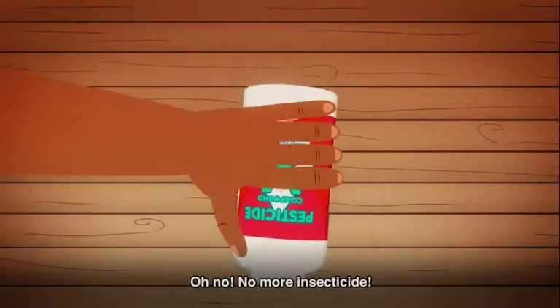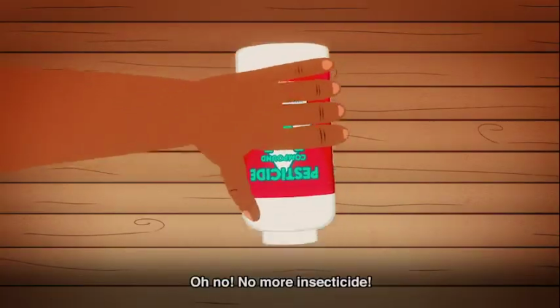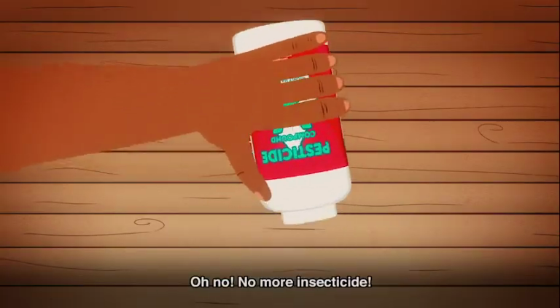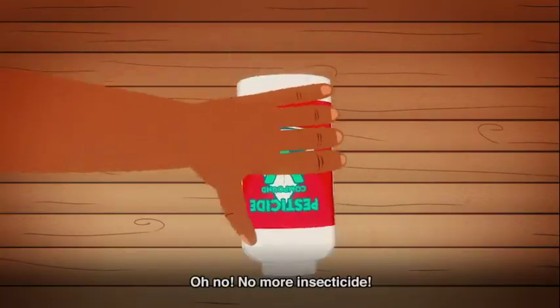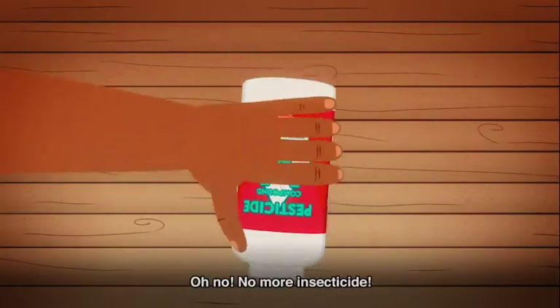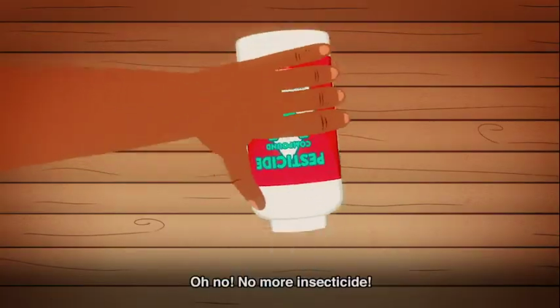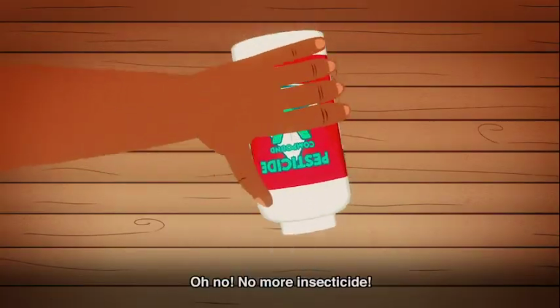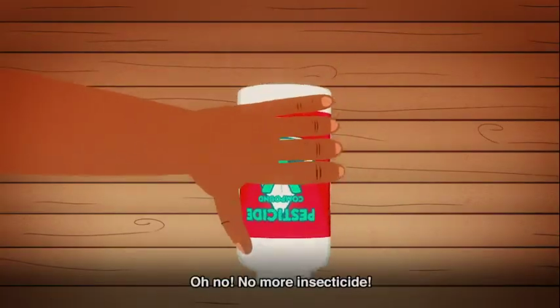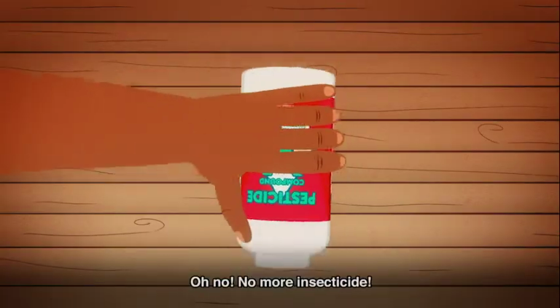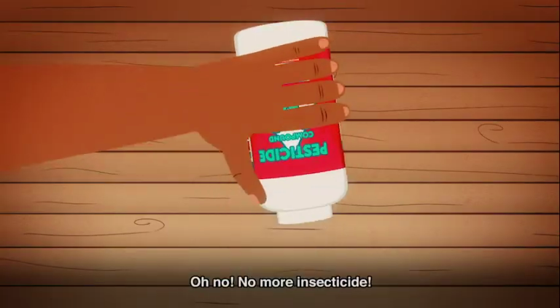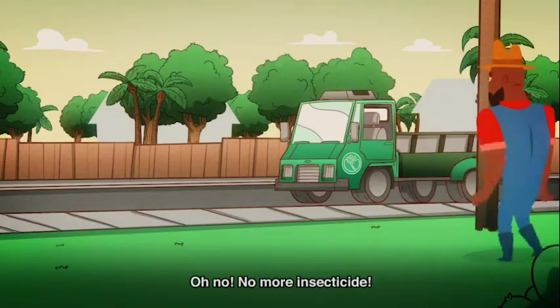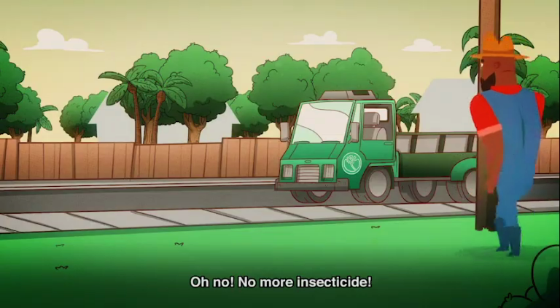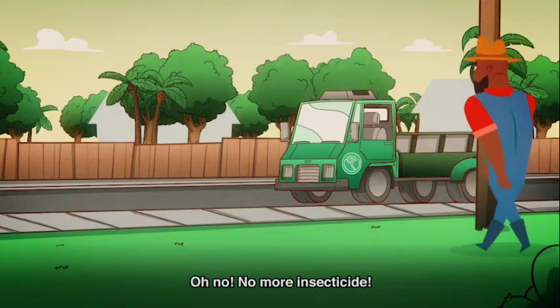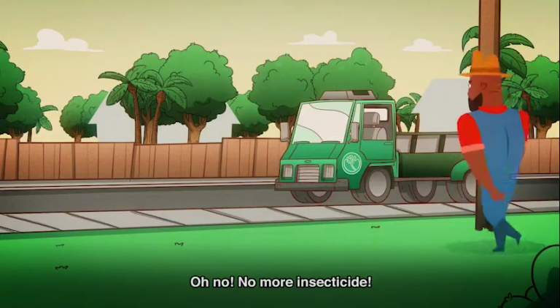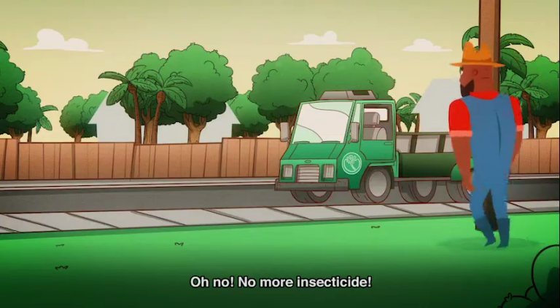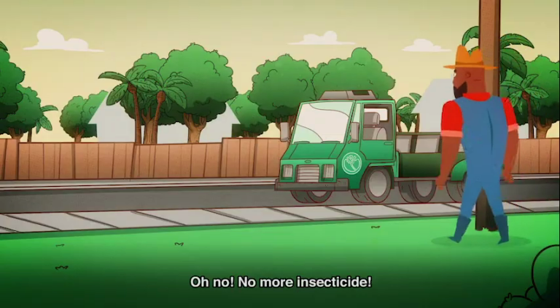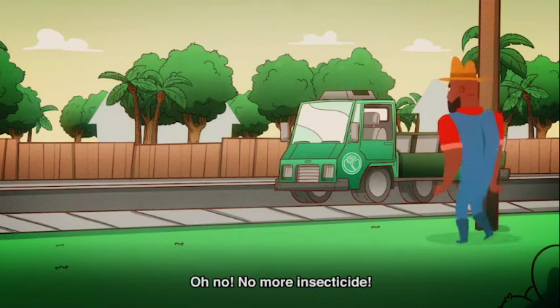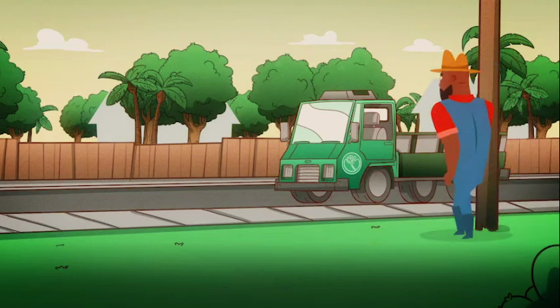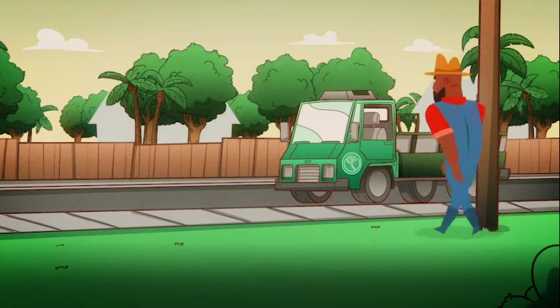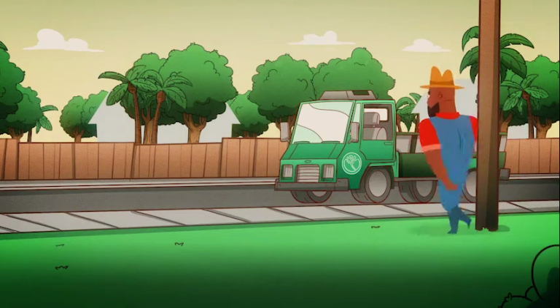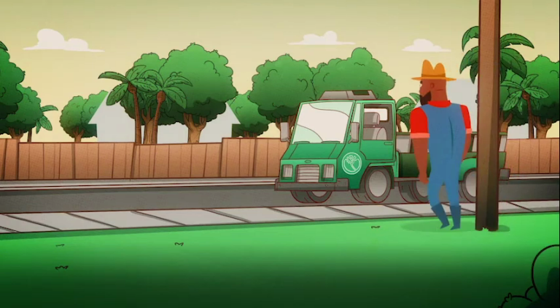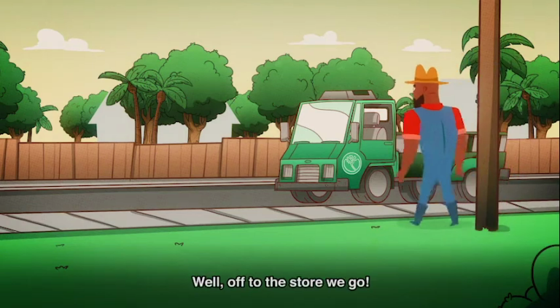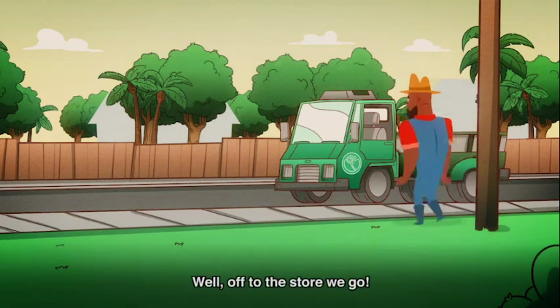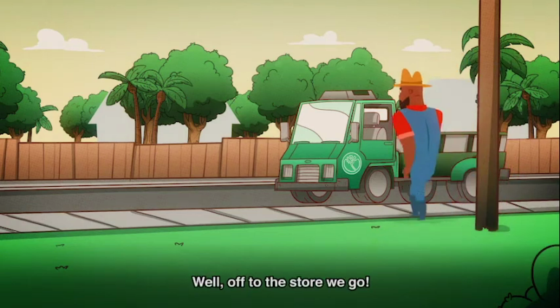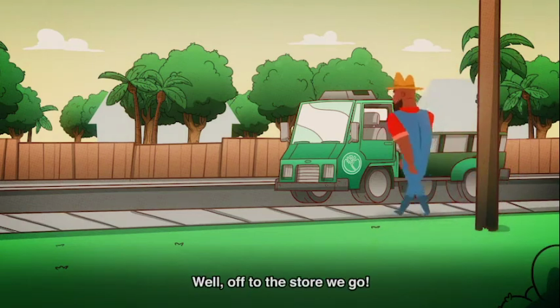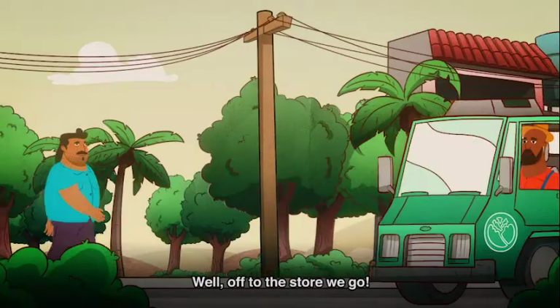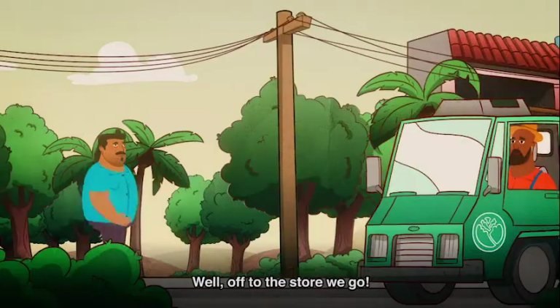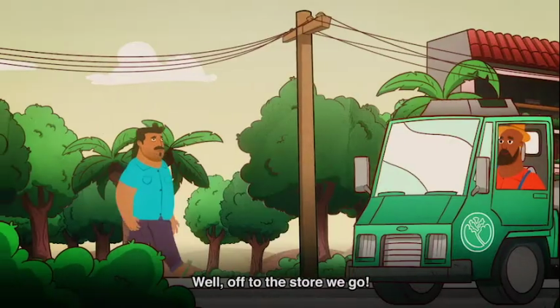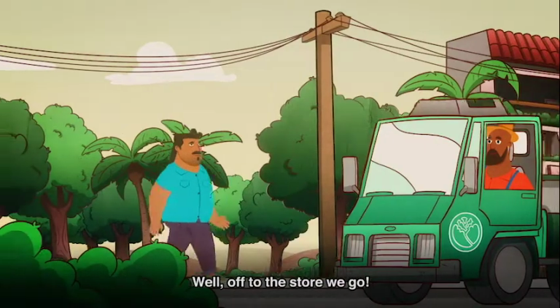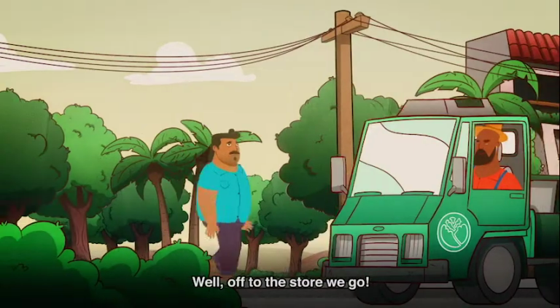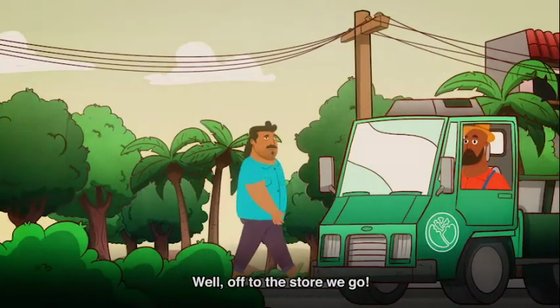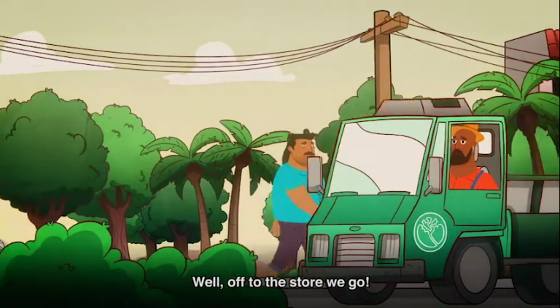Oh no, no more insecticide. Well, off to the store we go.